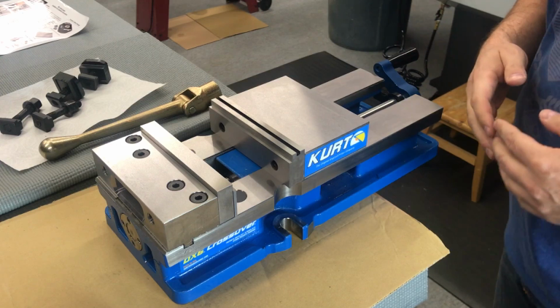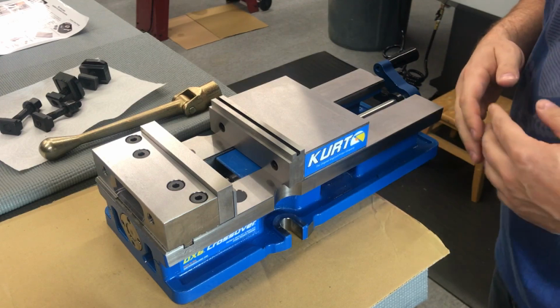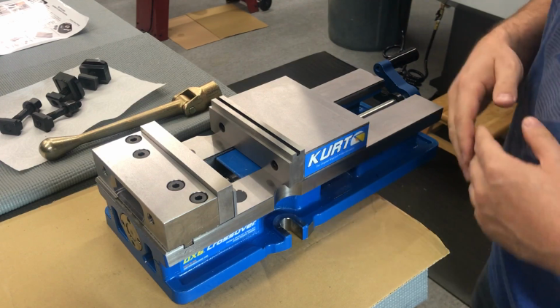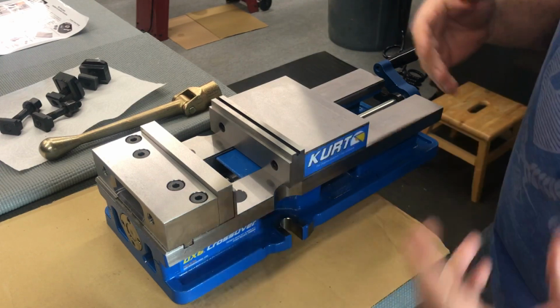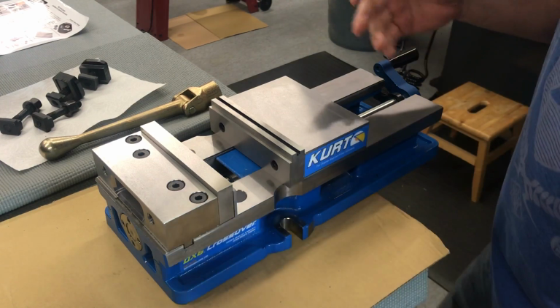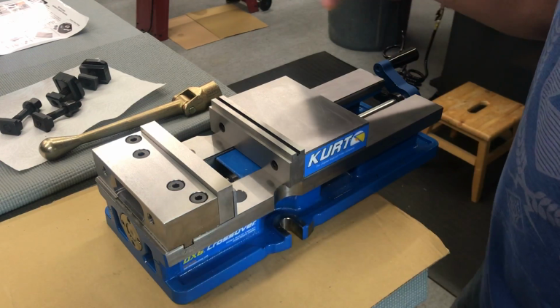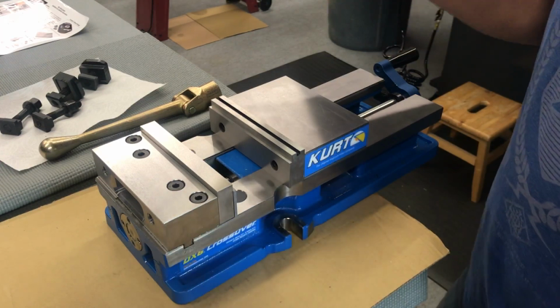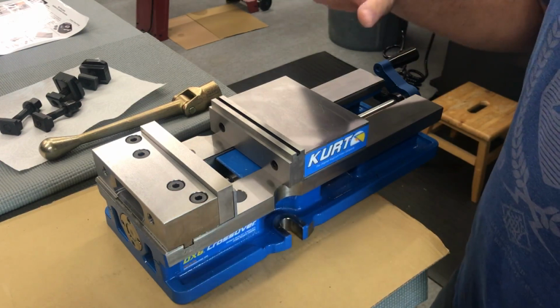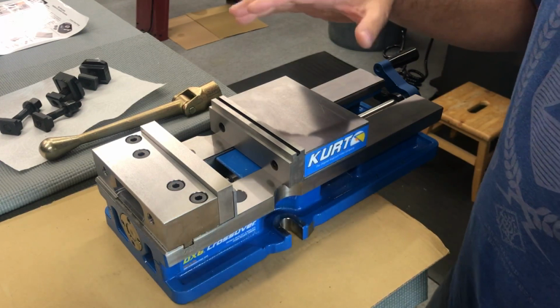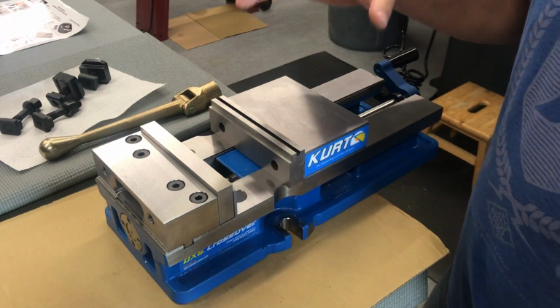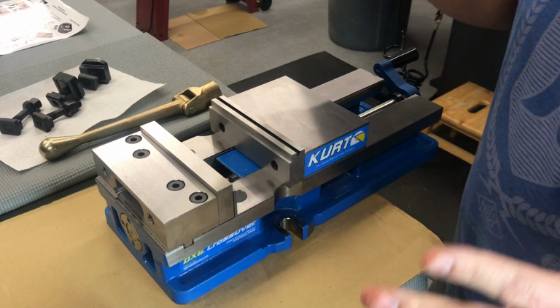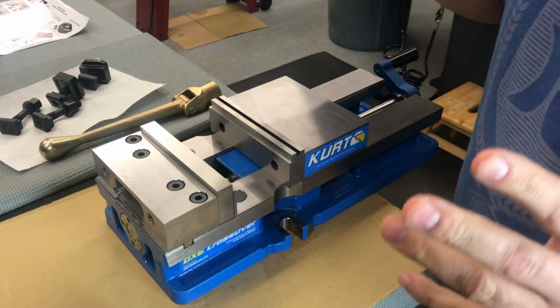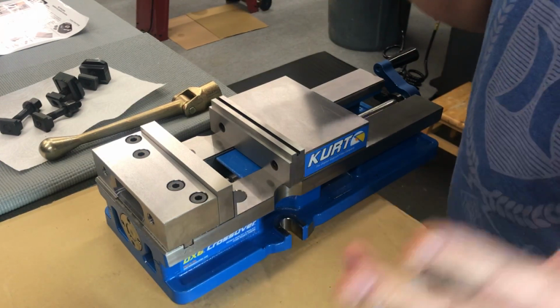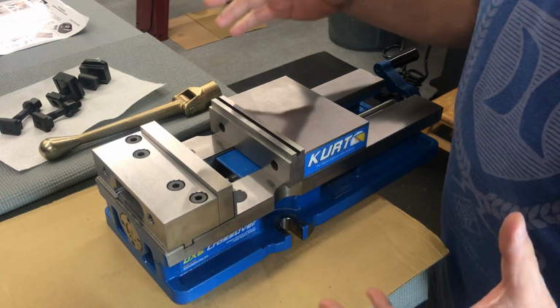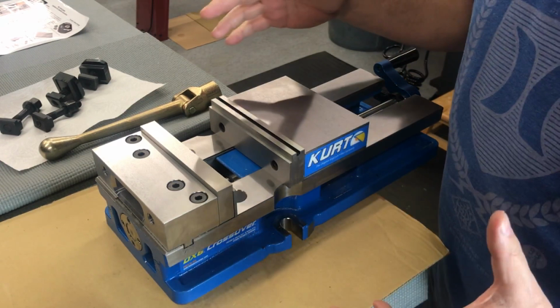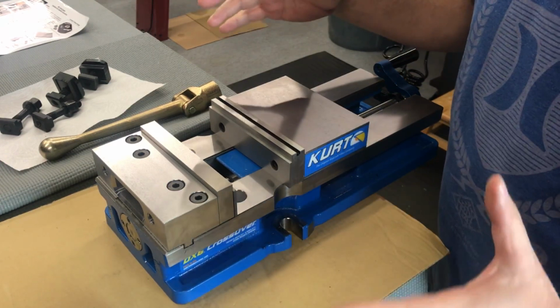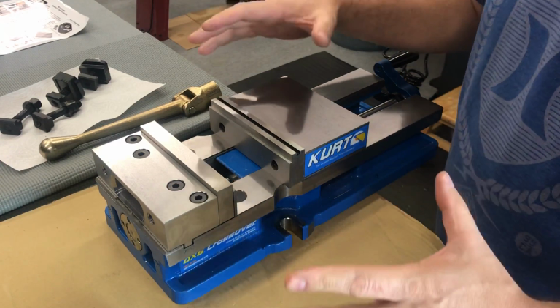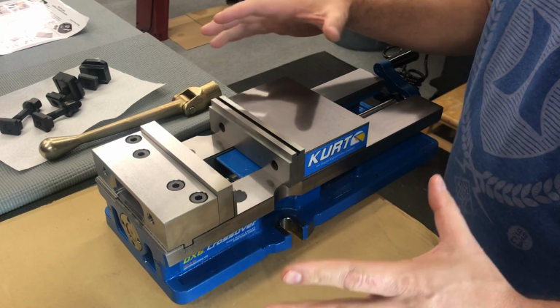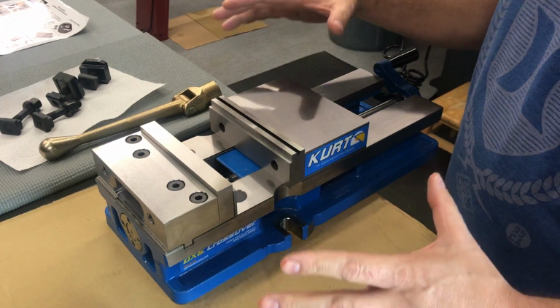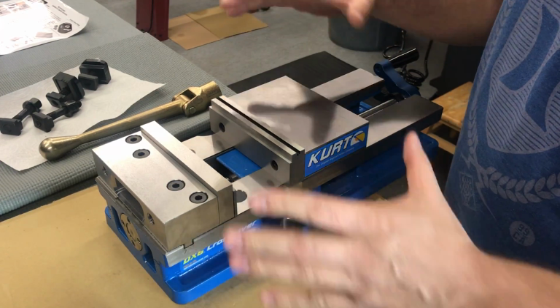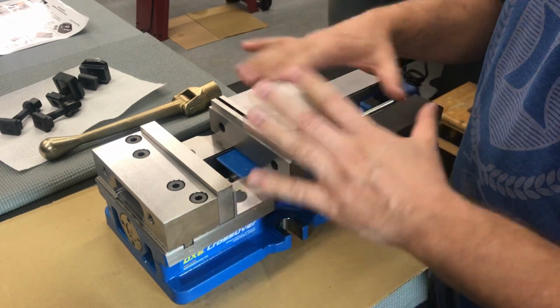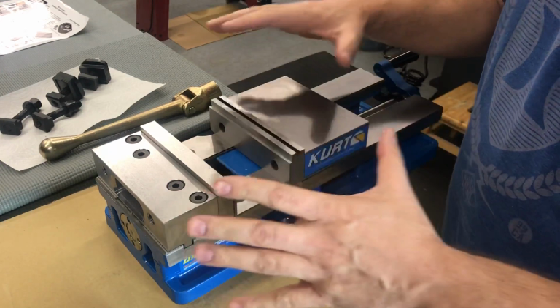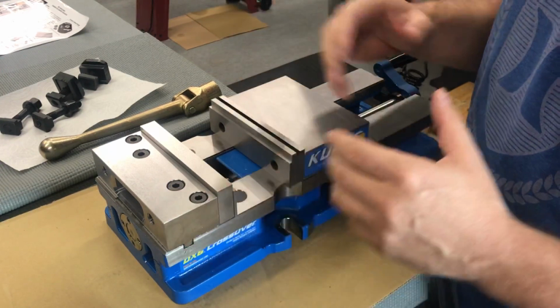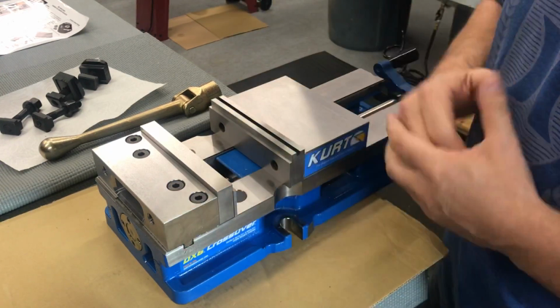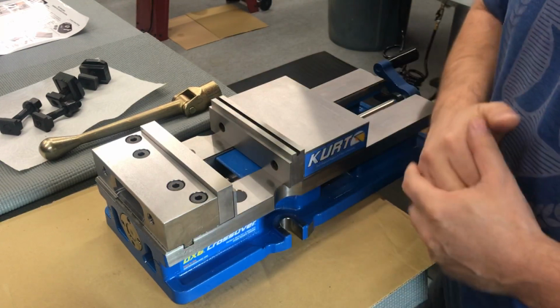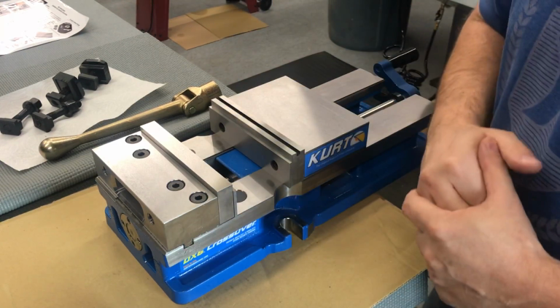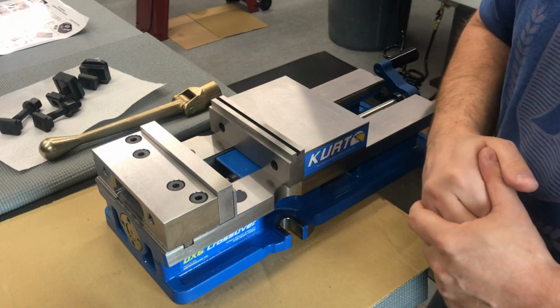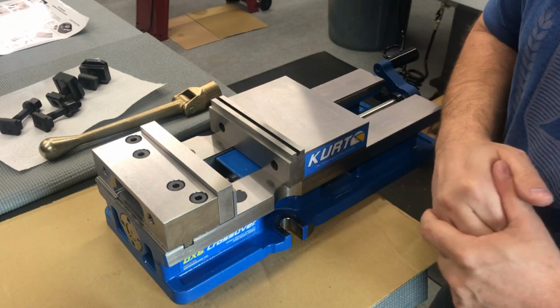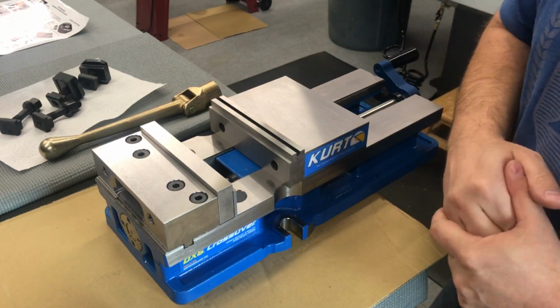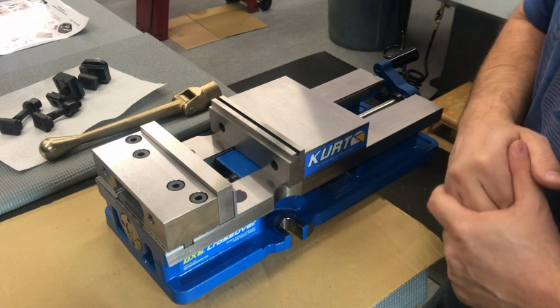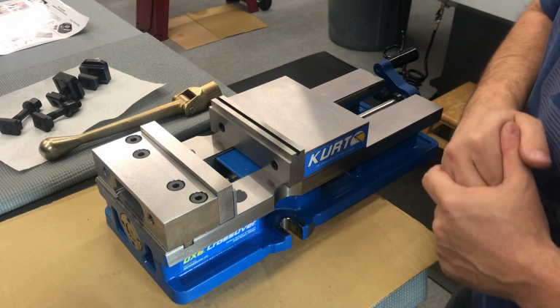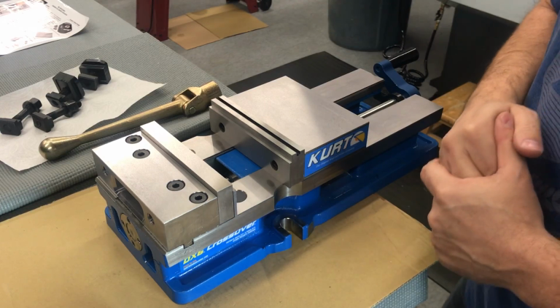Welcome back everybody. Today I want to share a few tips regarding my CNC vise I've picked up over the last couple of months.